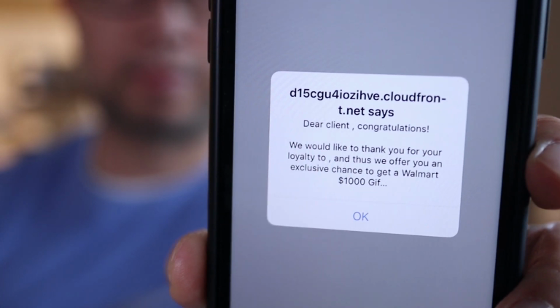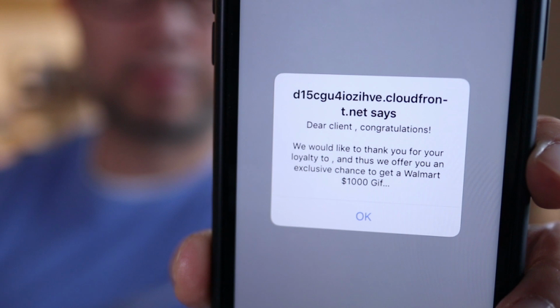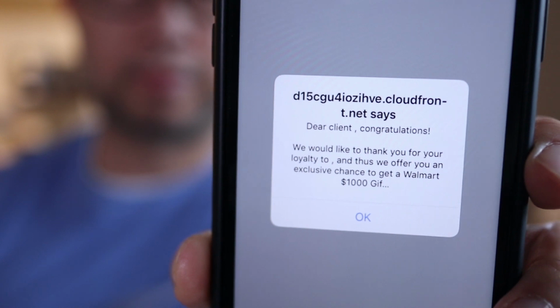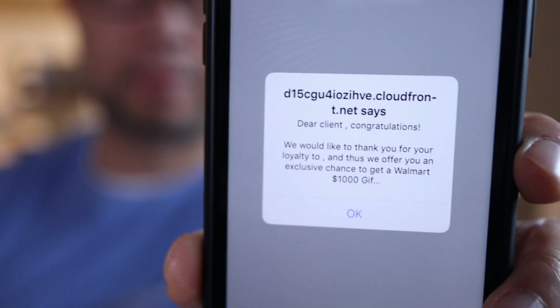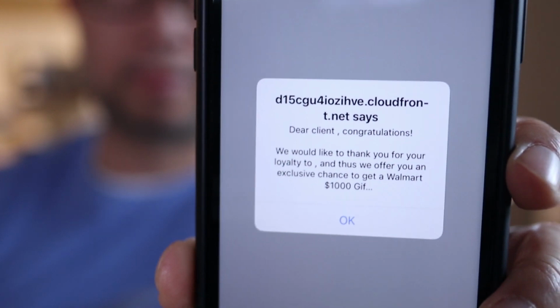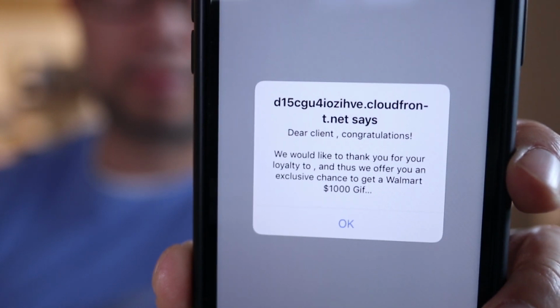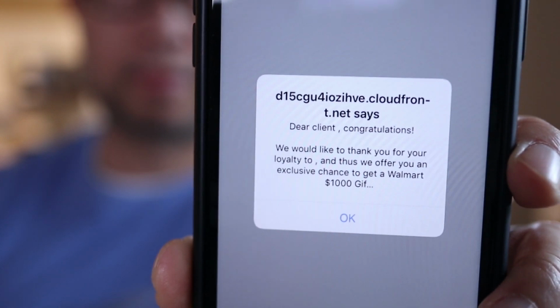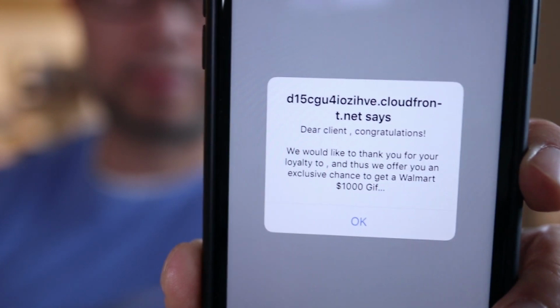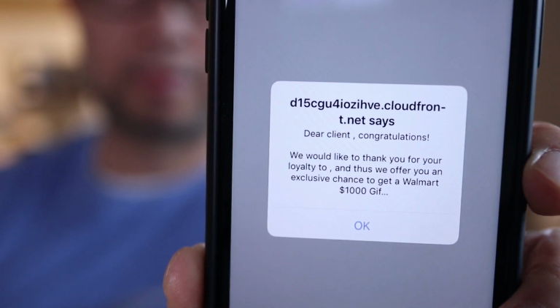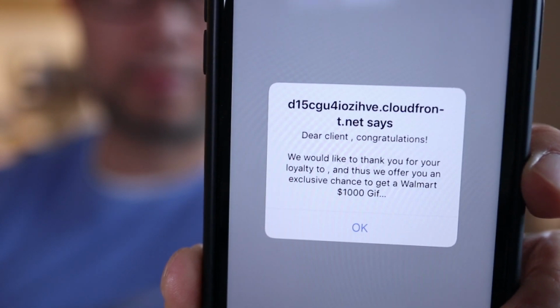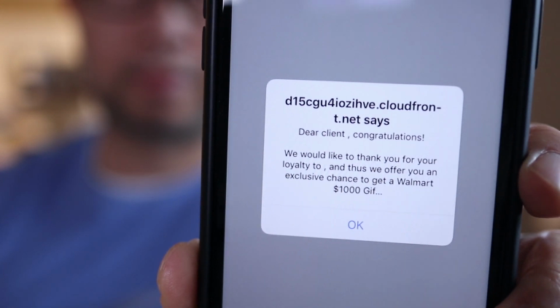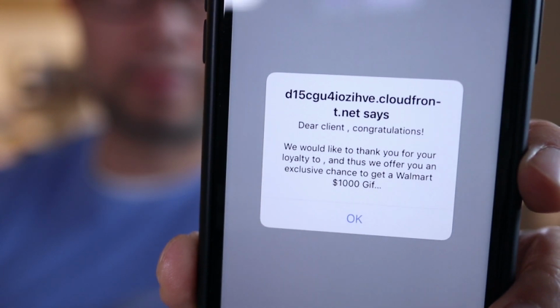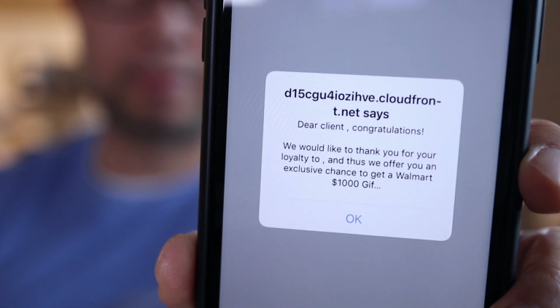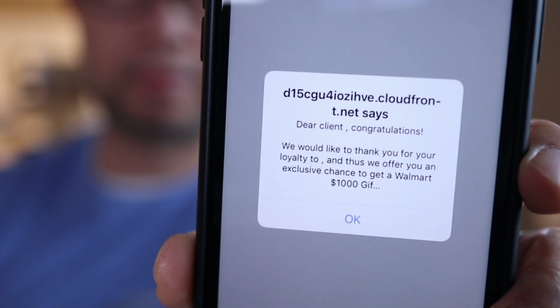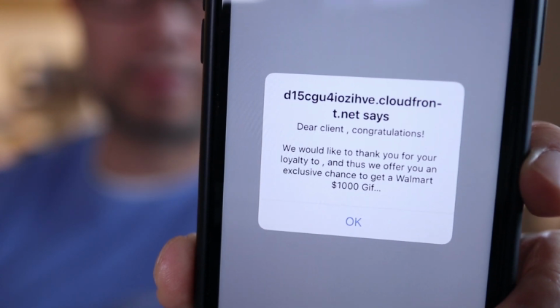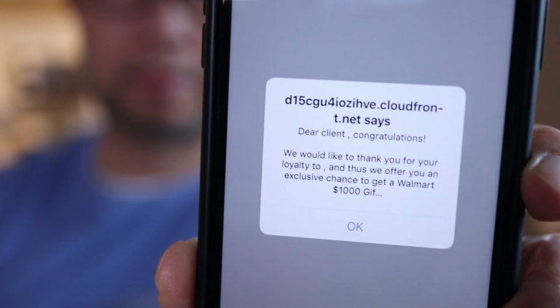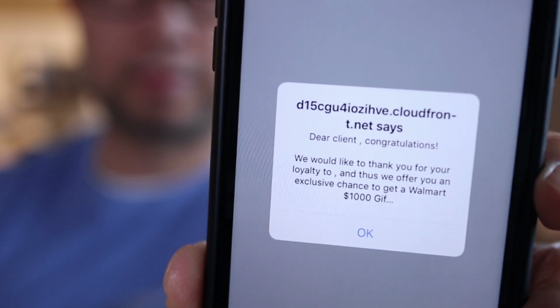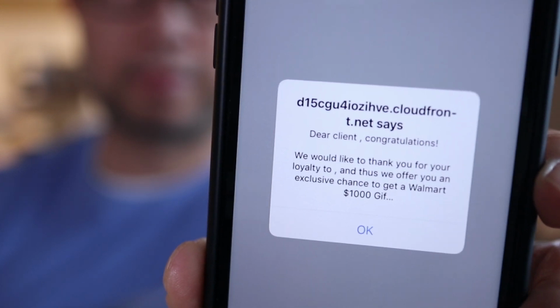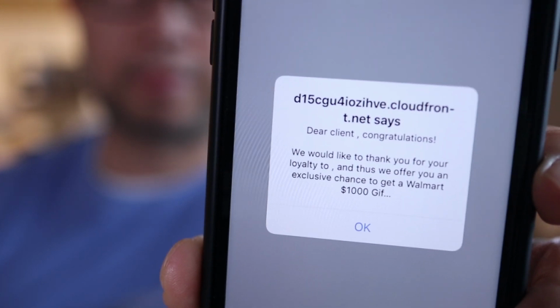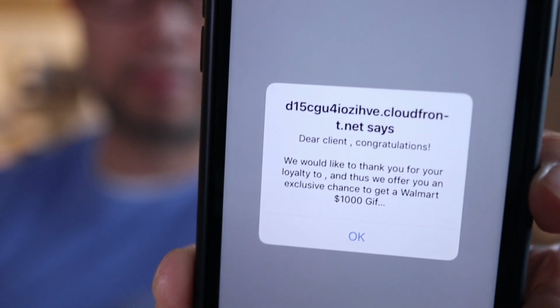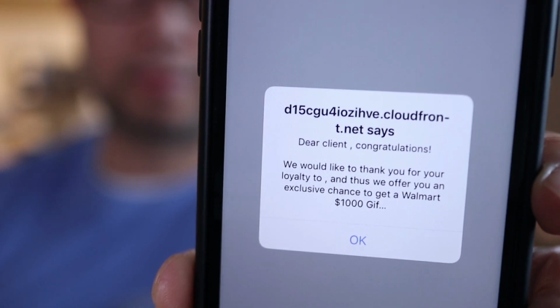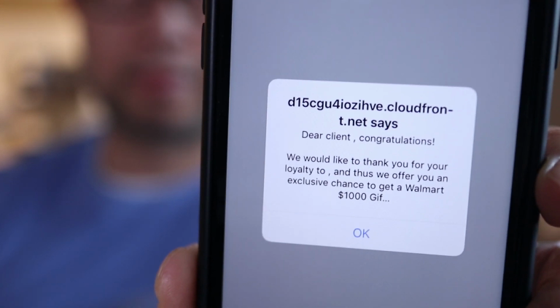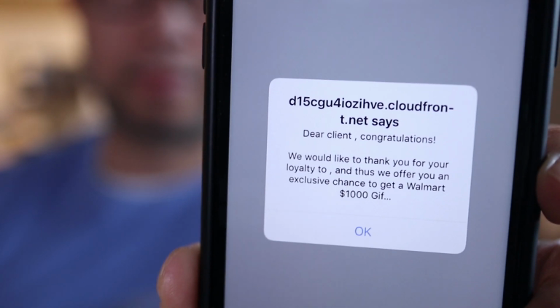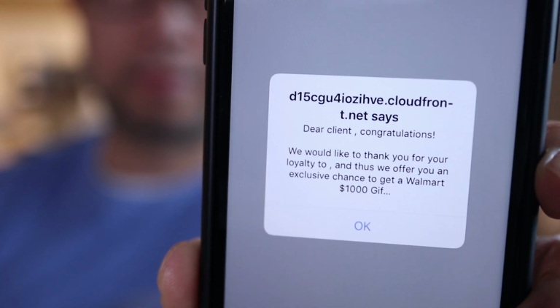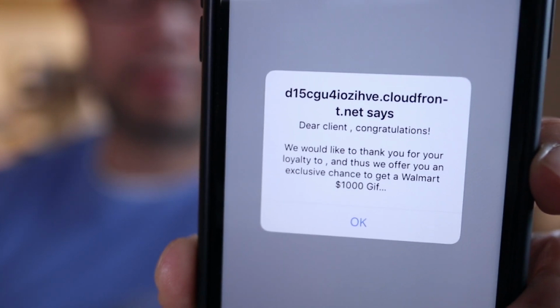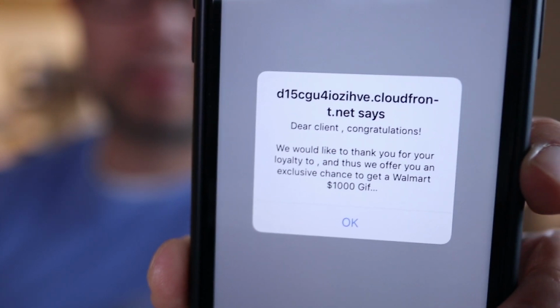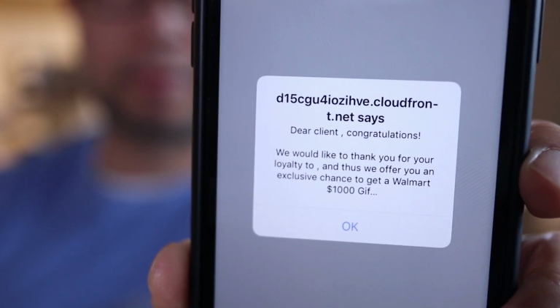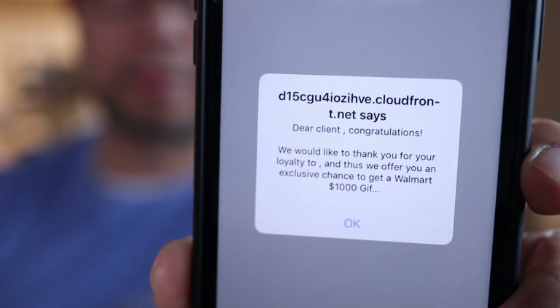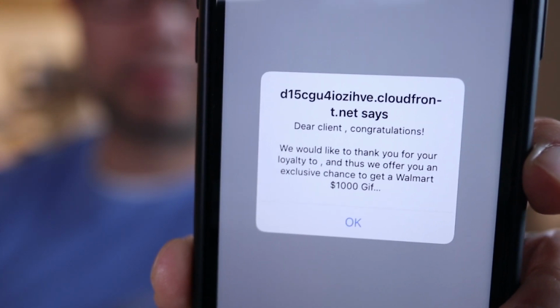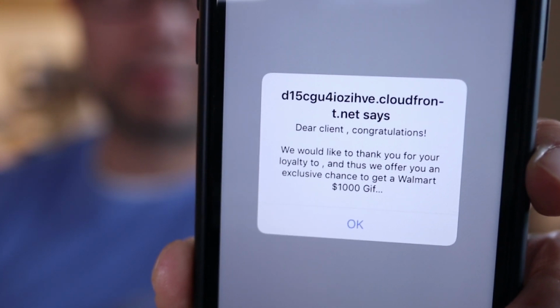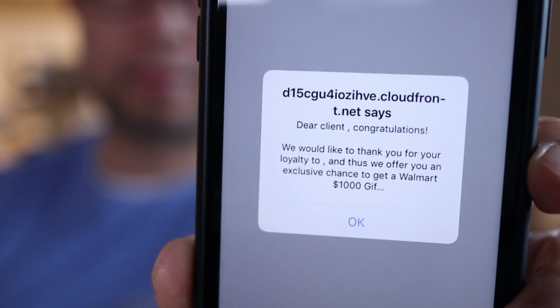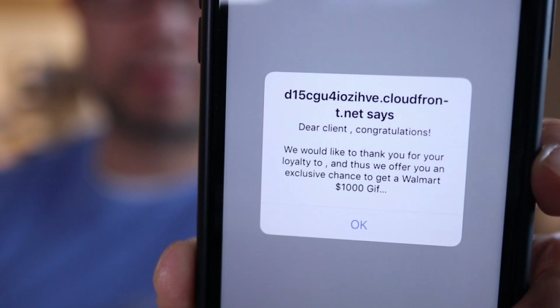In this video I'll show you the correct way to get rid of the spam pop-up on Safari, Chrome, Firefox, or other browser.